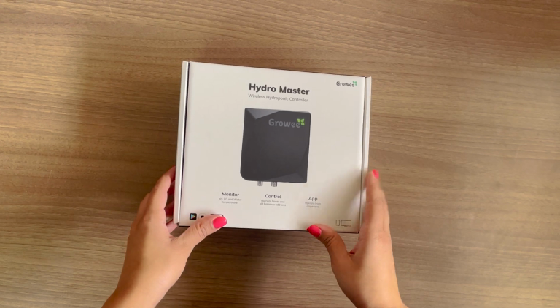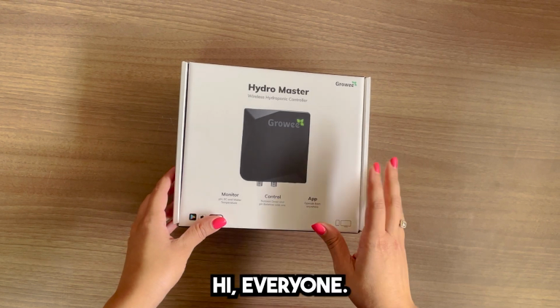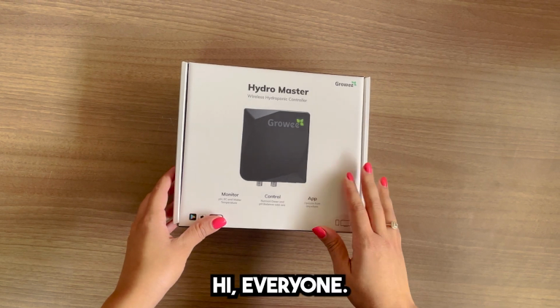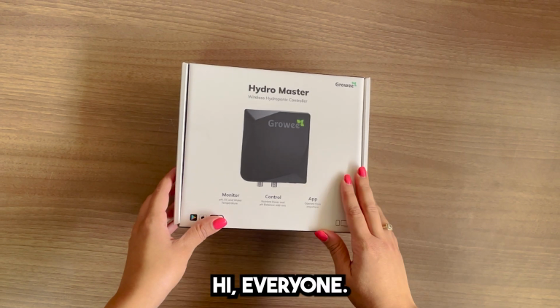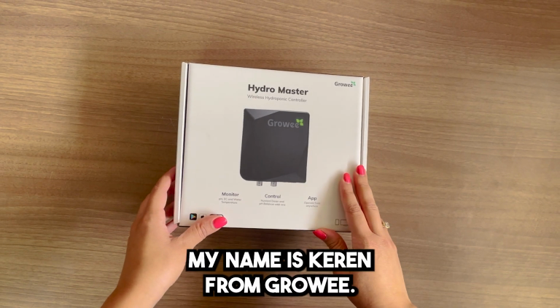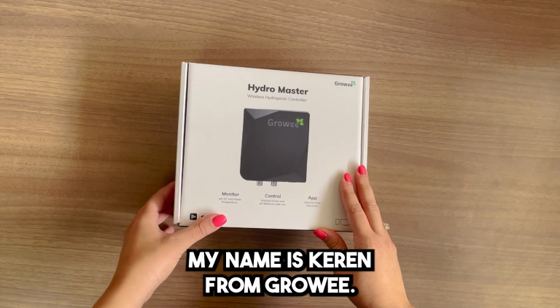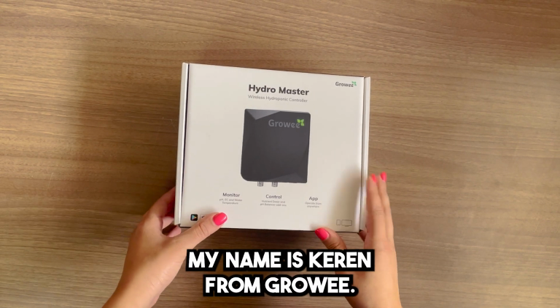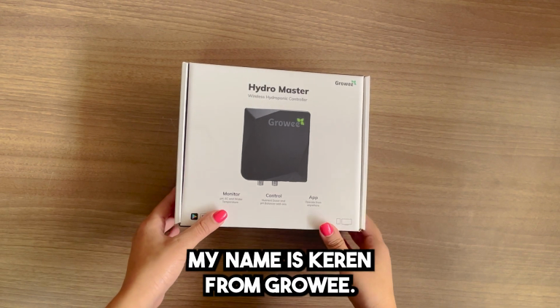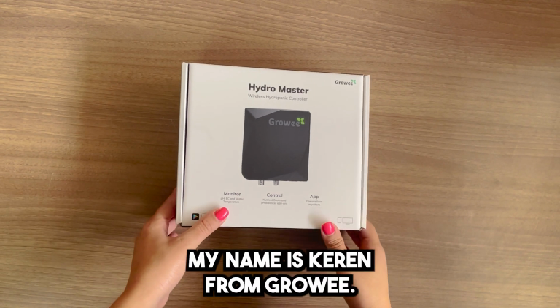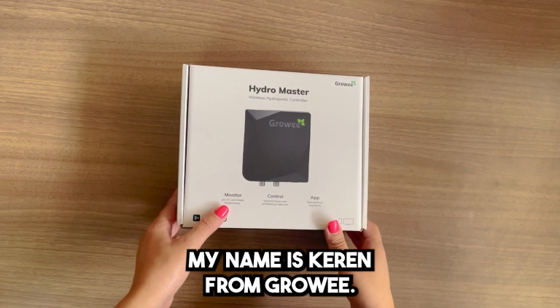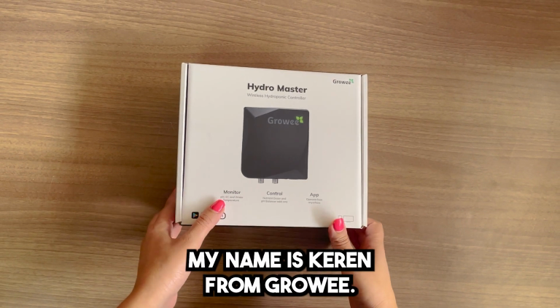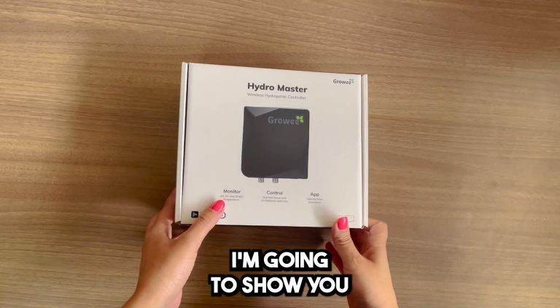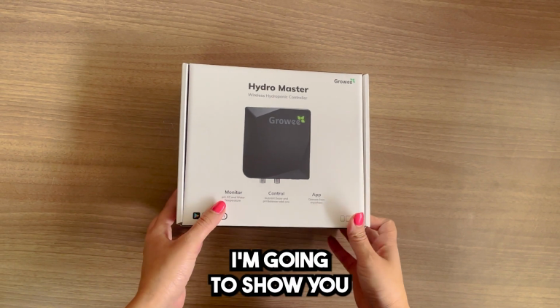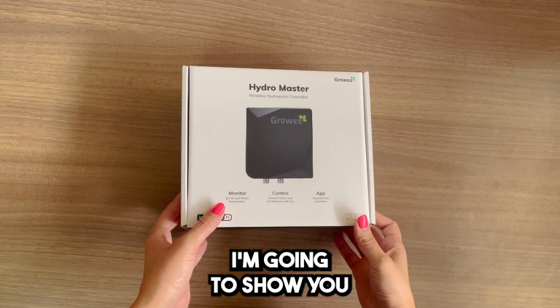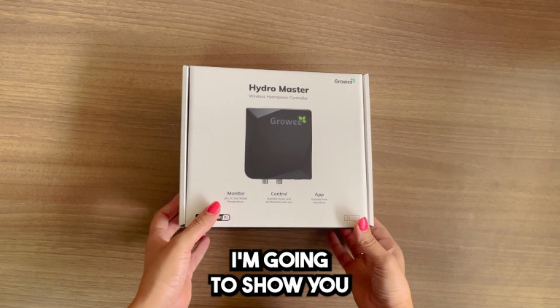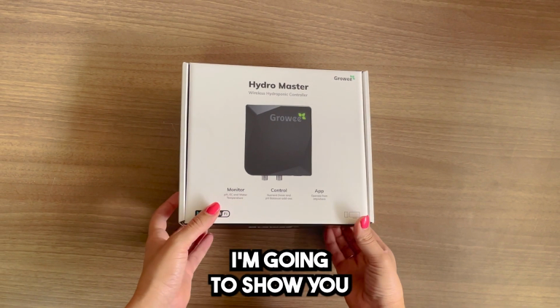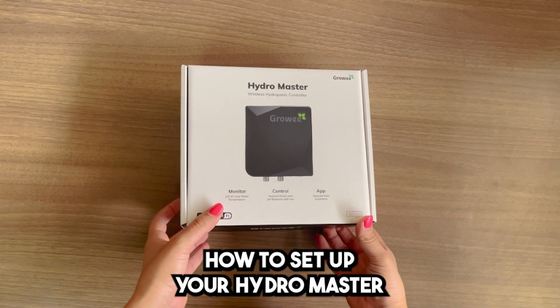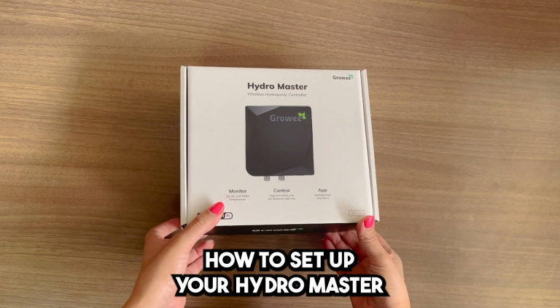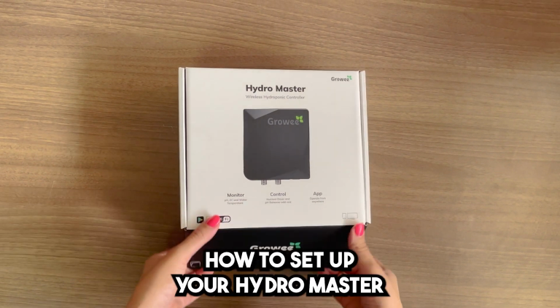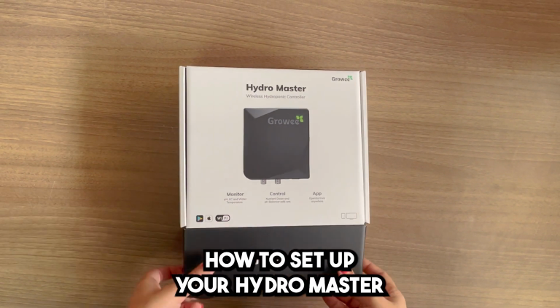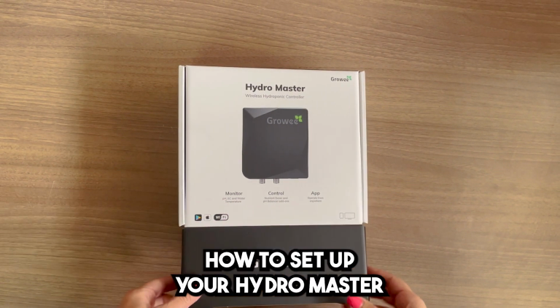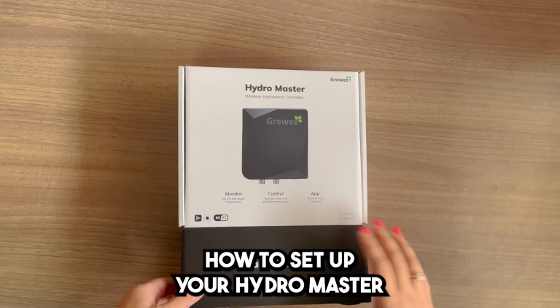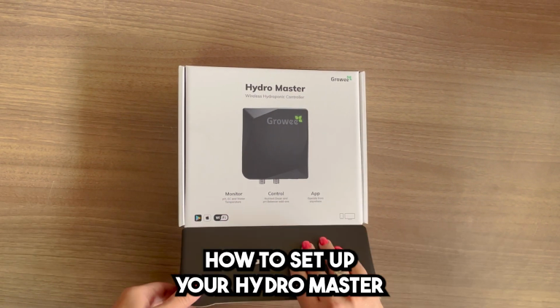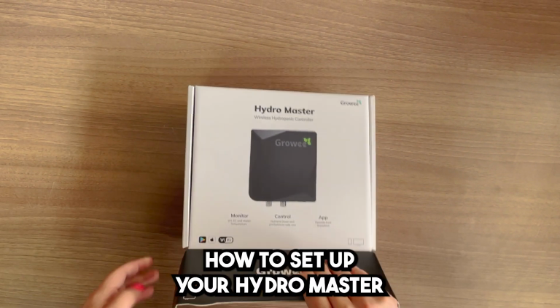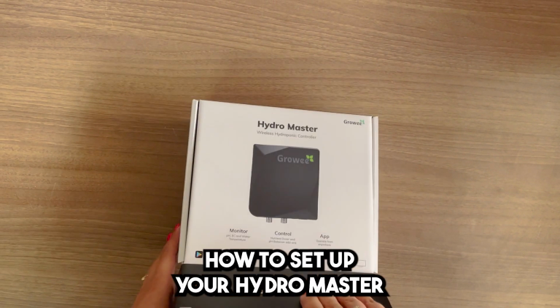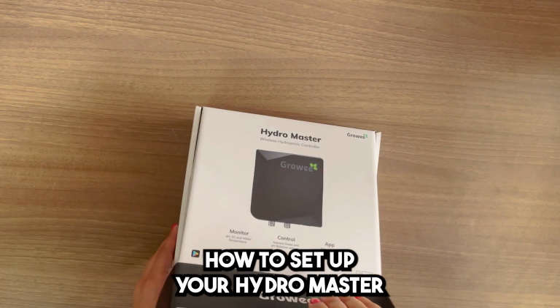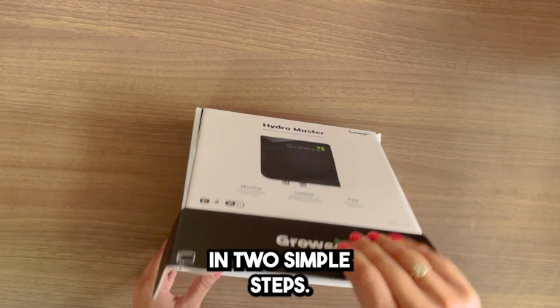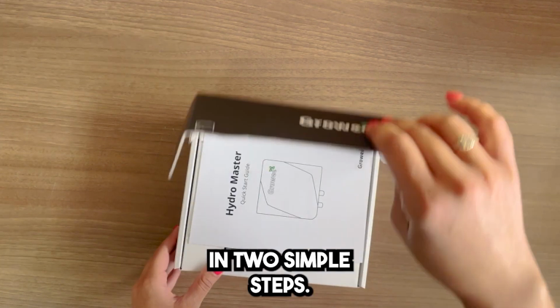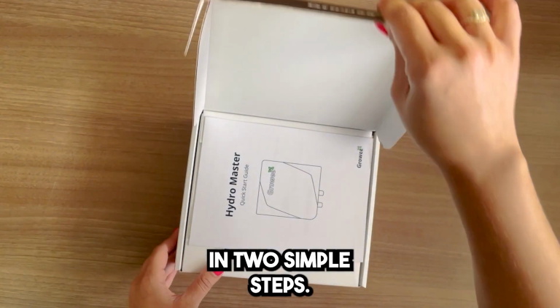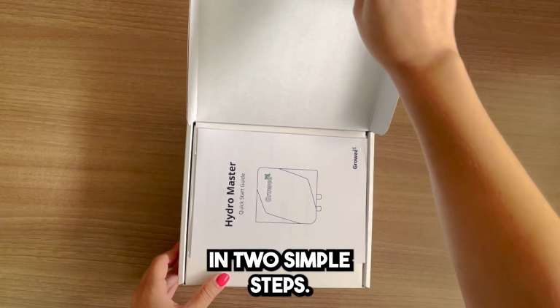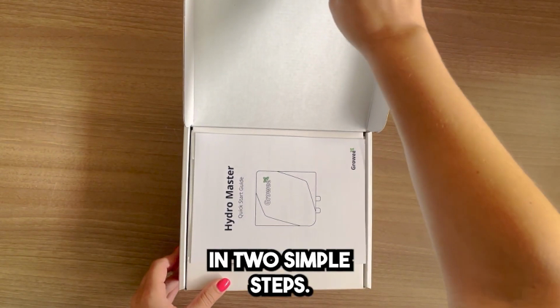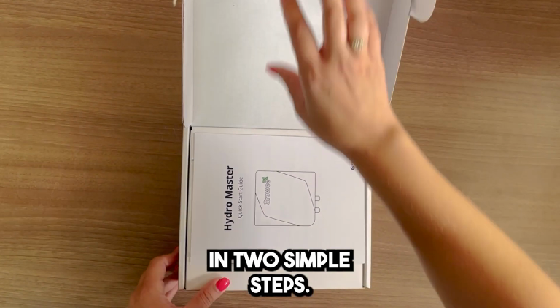Hi everyone, my name is Karen from Growing. I'm gonna show you how to set up your HydroMaster in two simple steps.